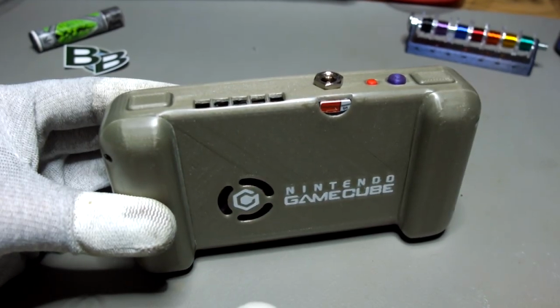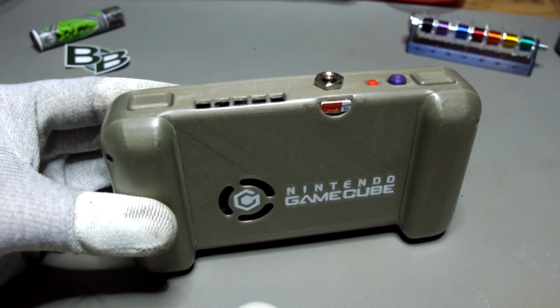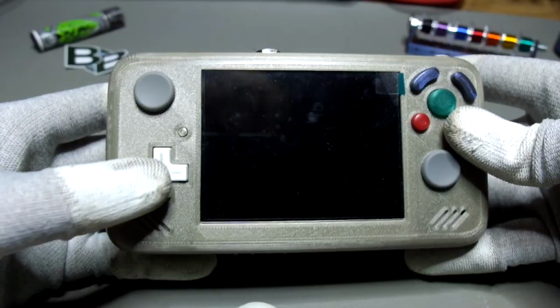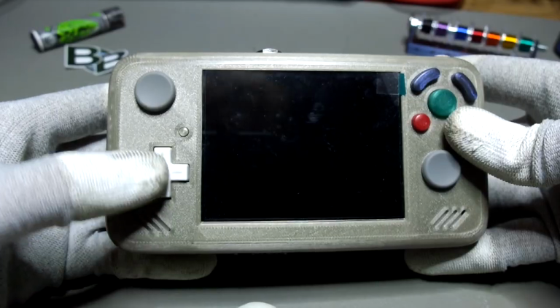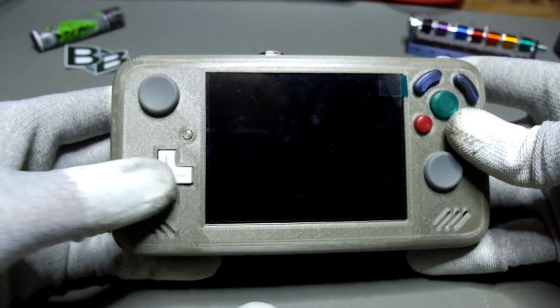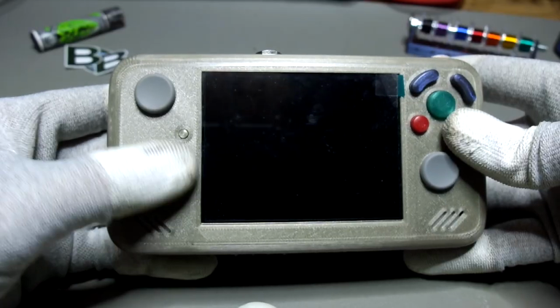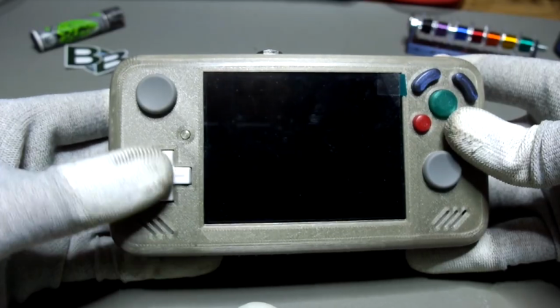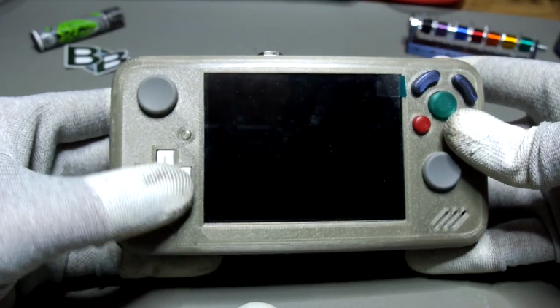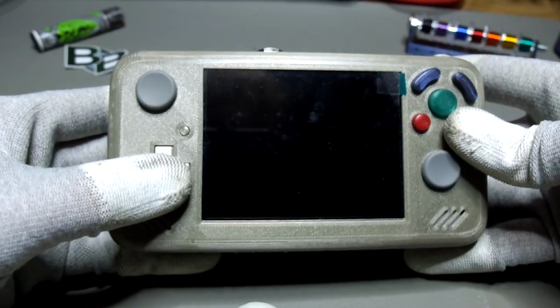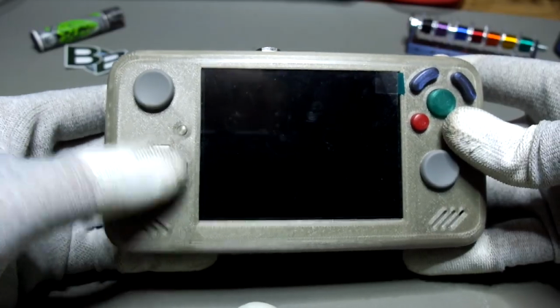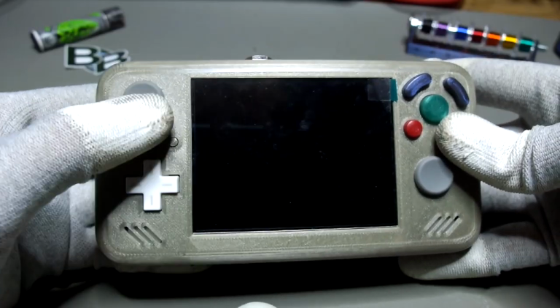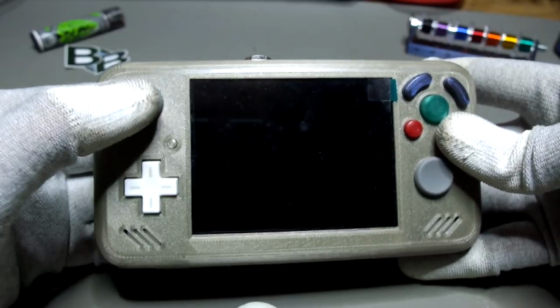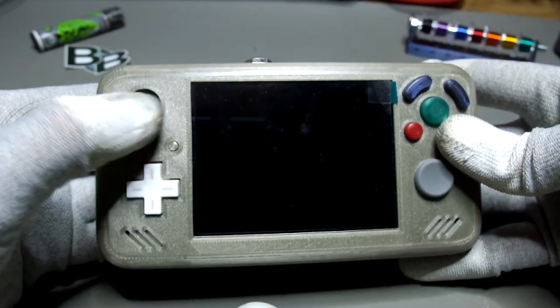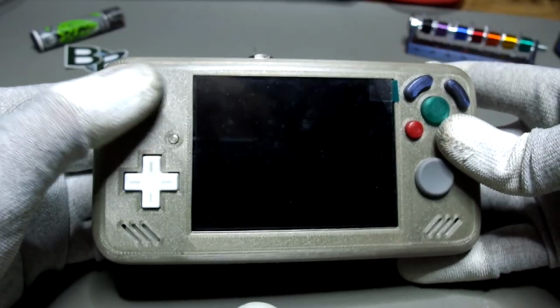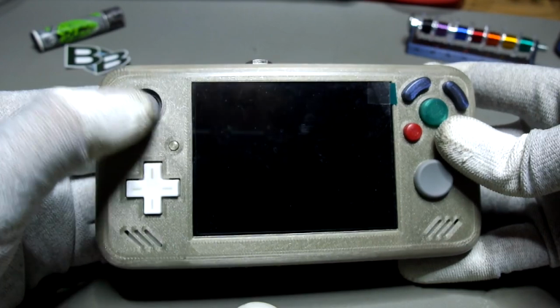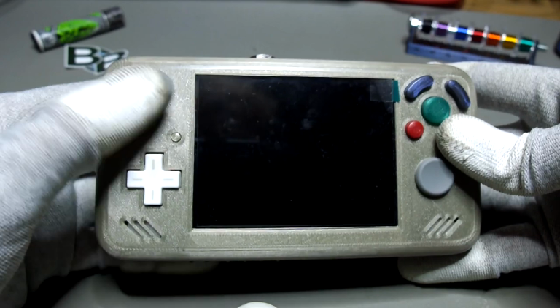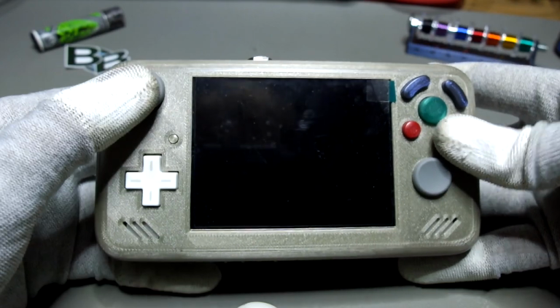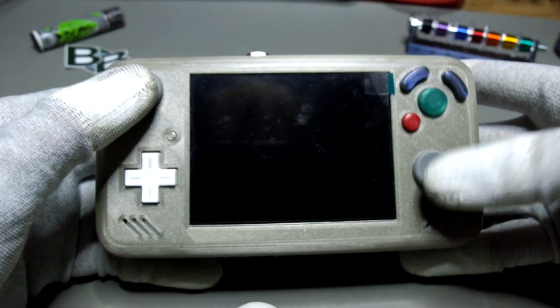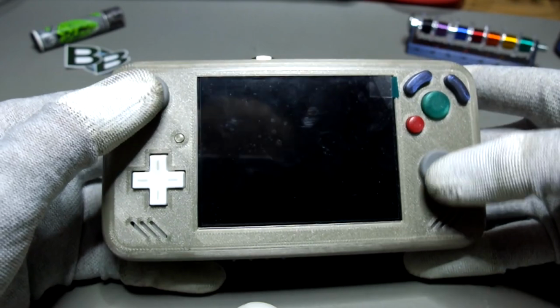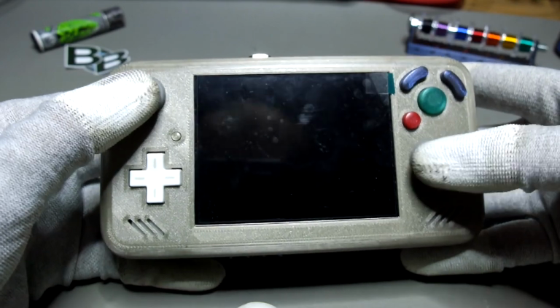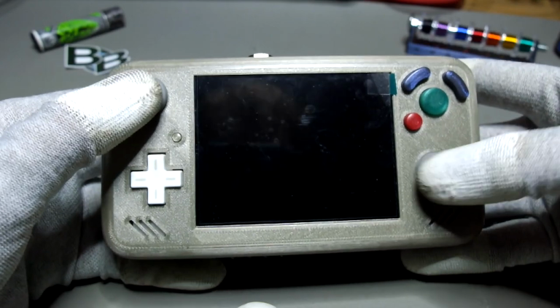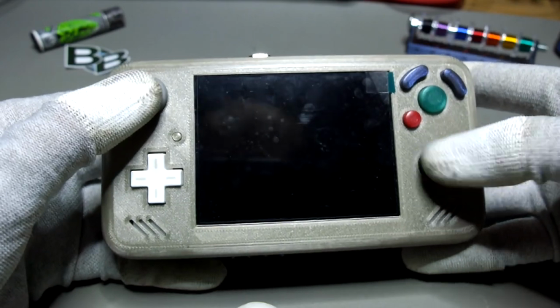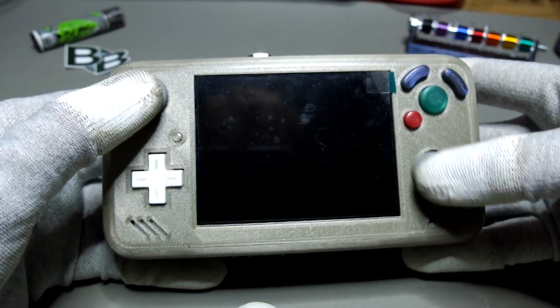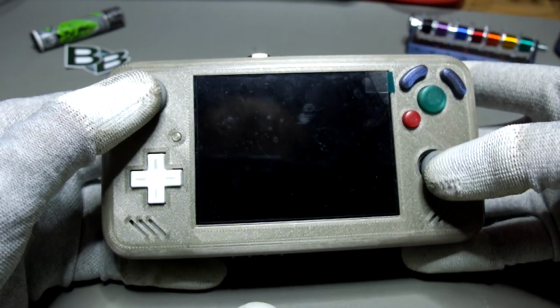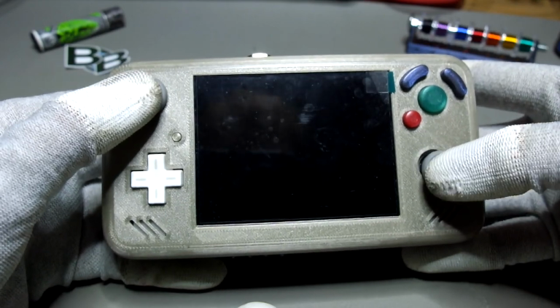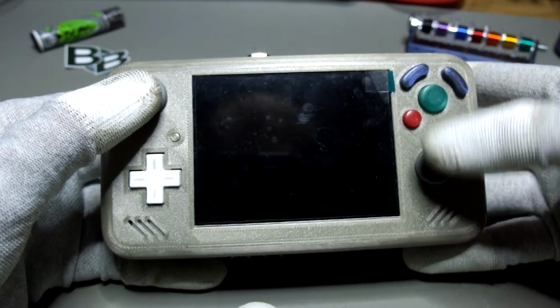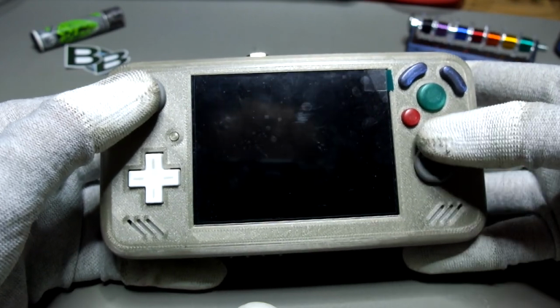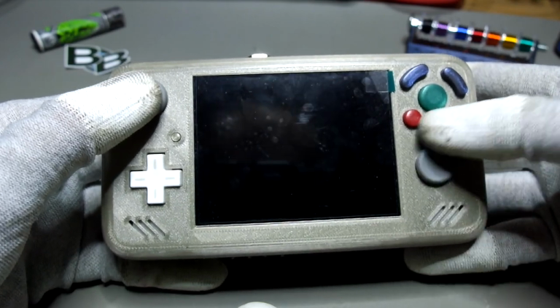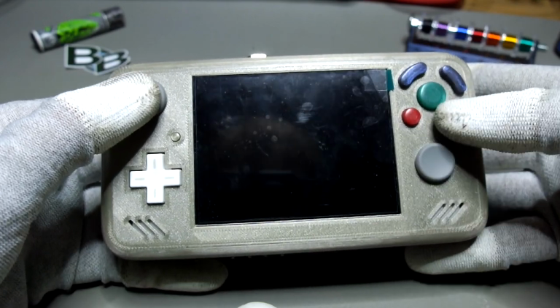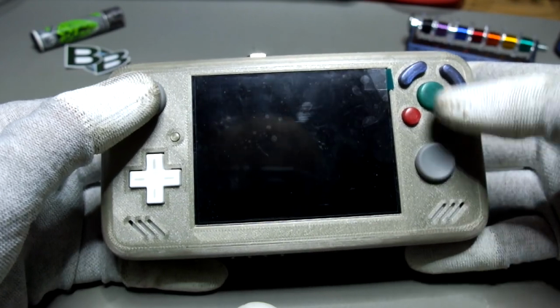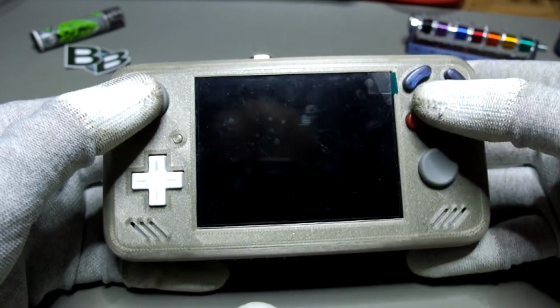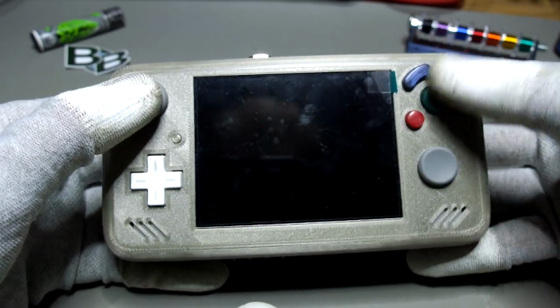Out of the same reasons, I decided to use 3DS sliders instead of switch analogs in this portable.